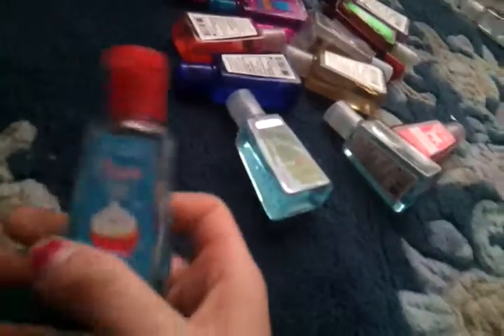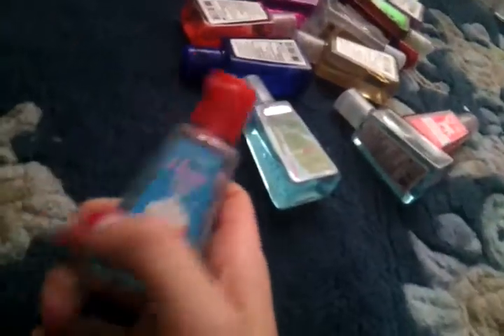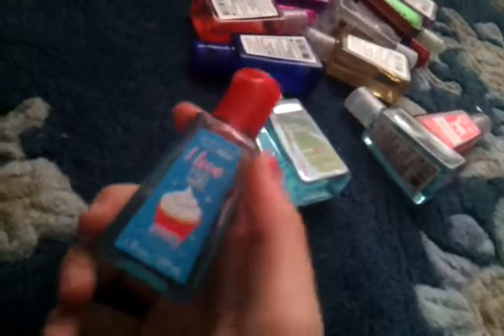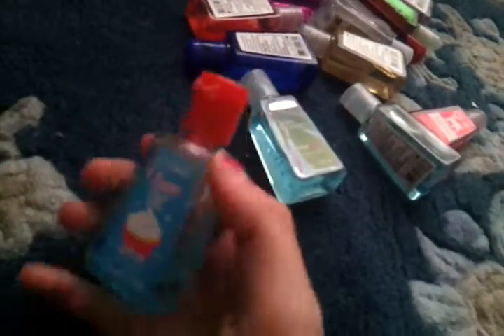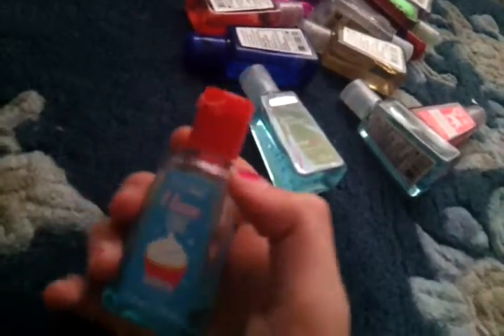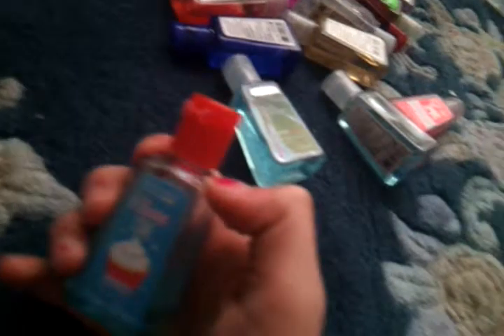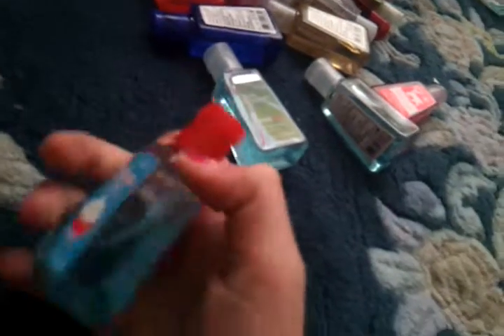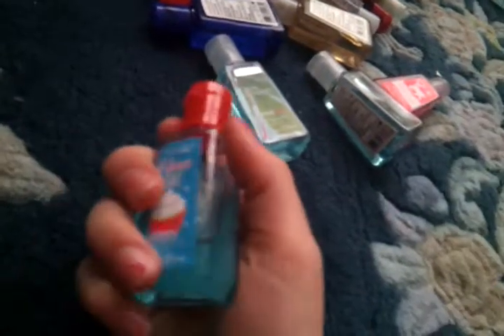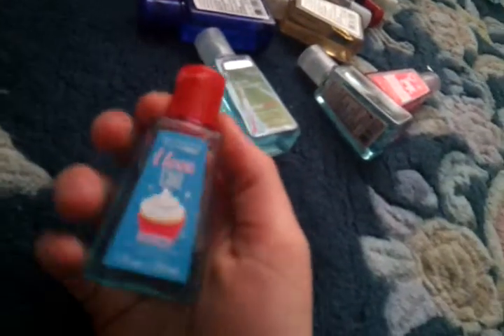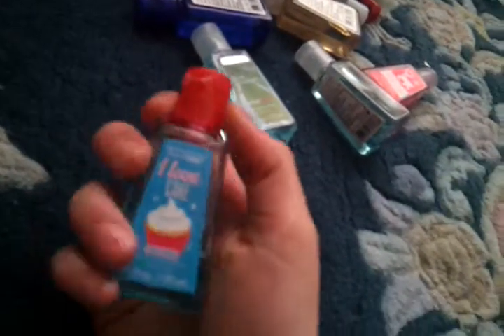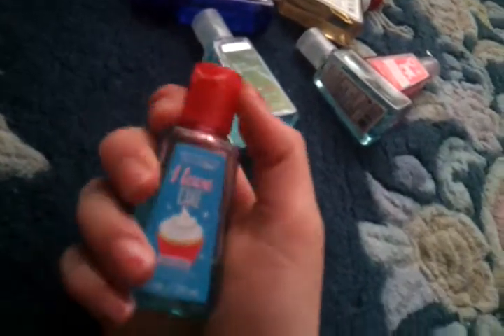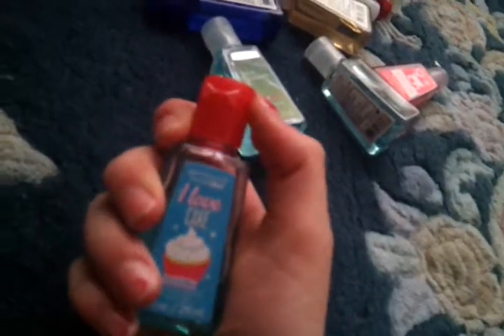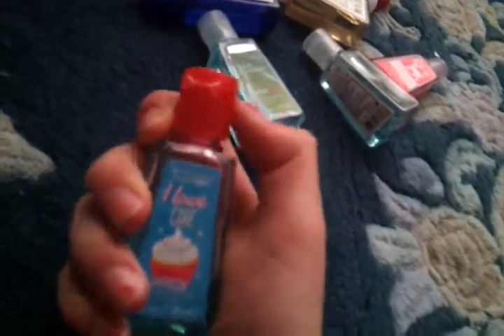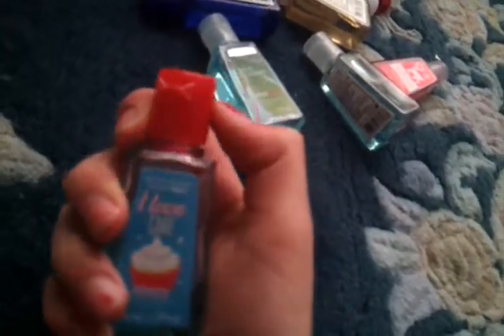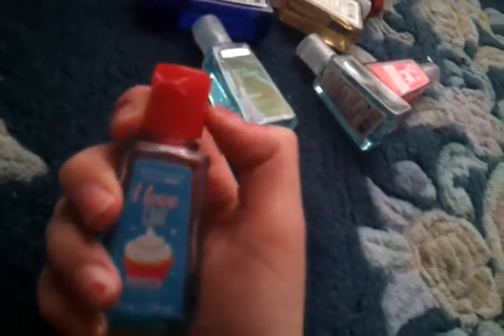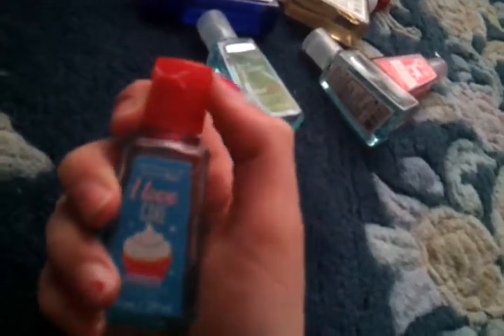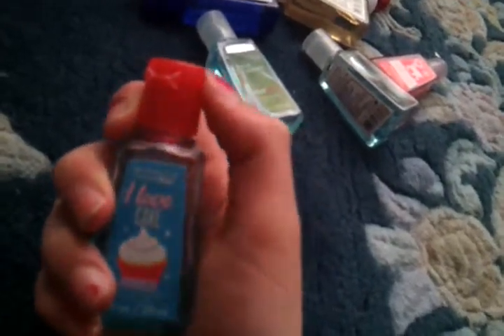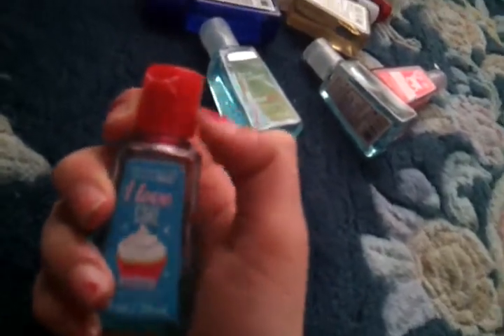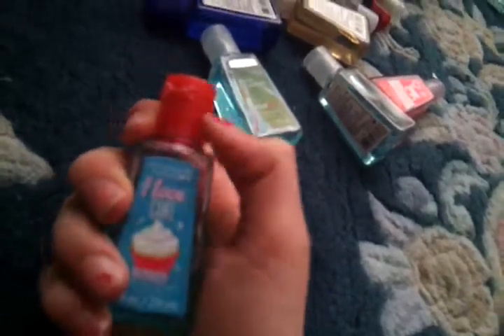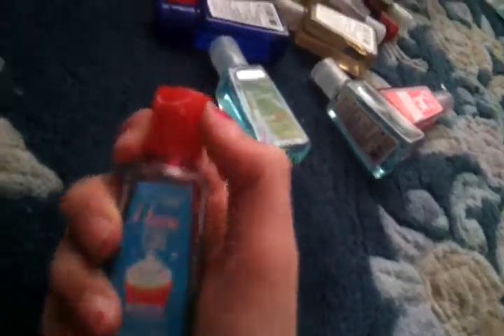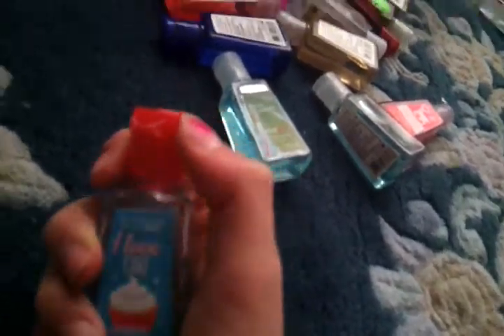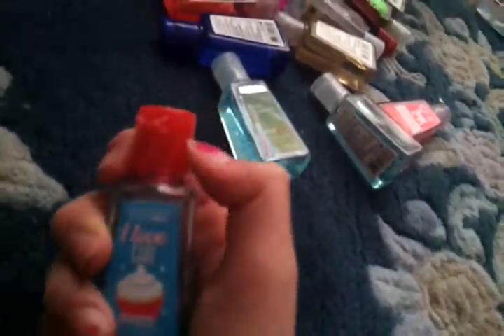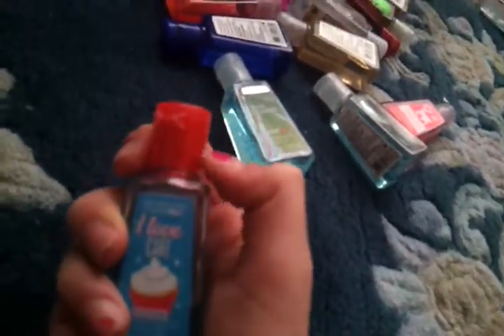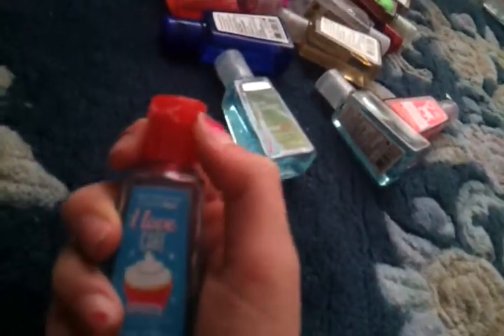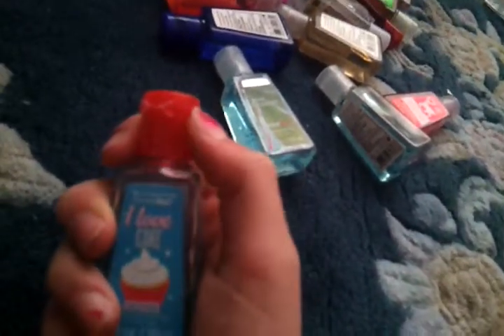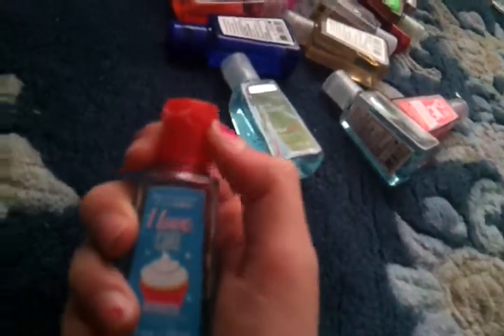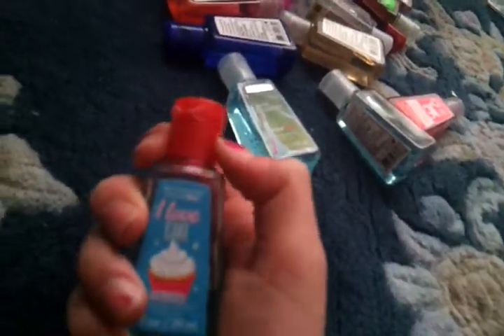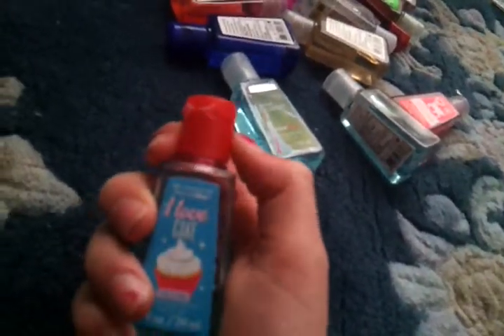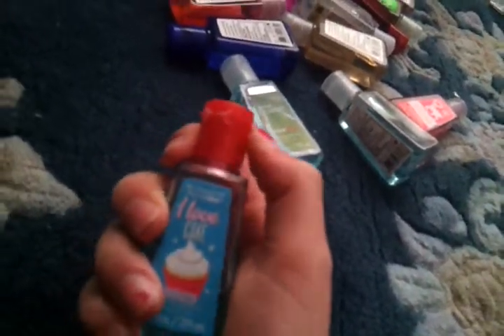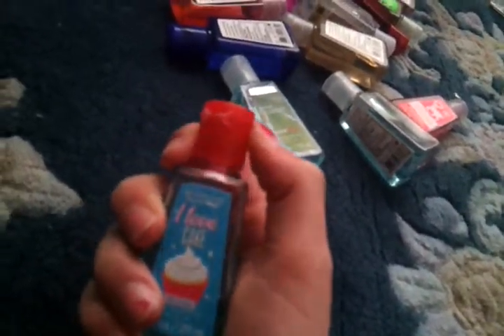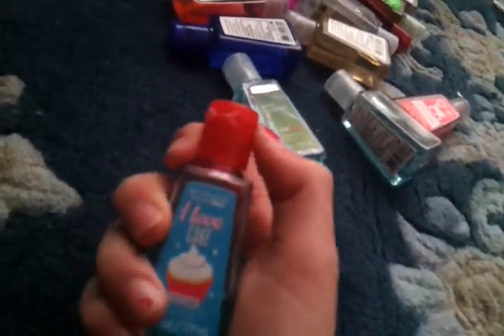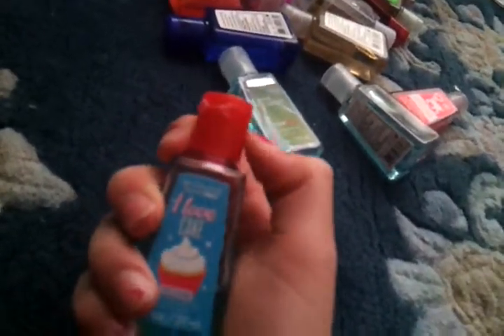Okay, this one is Cake Batter. It smells really good, but it changes — well, it smells really good at first, but then it smells really bad.